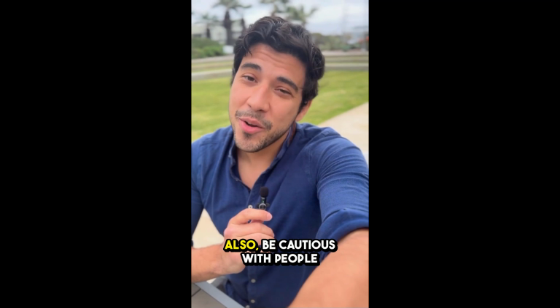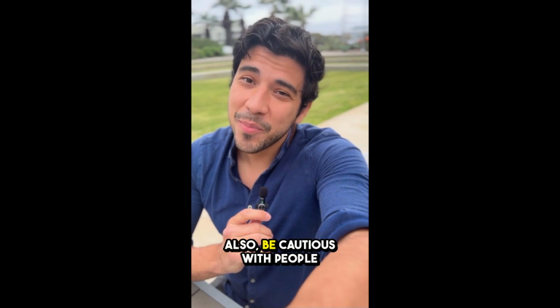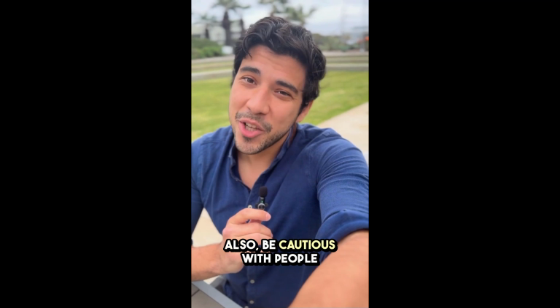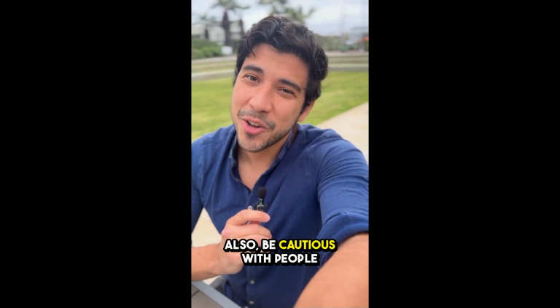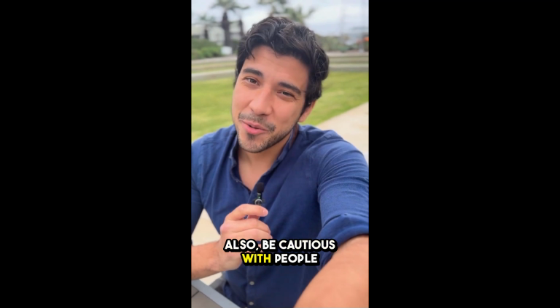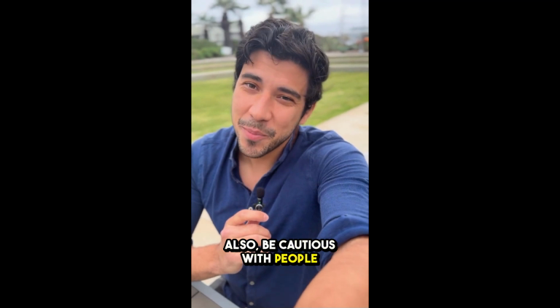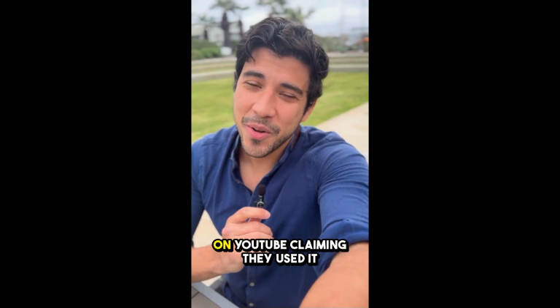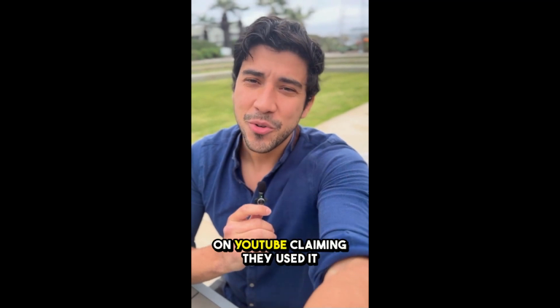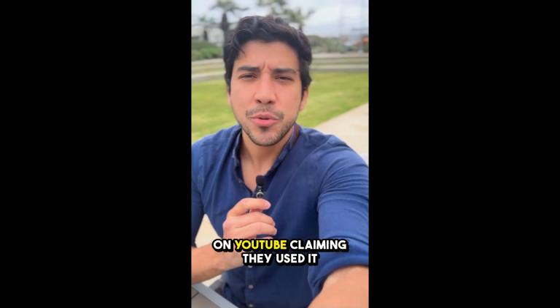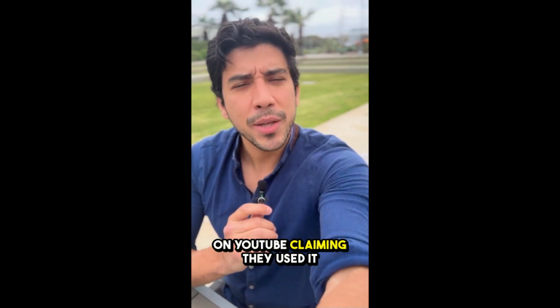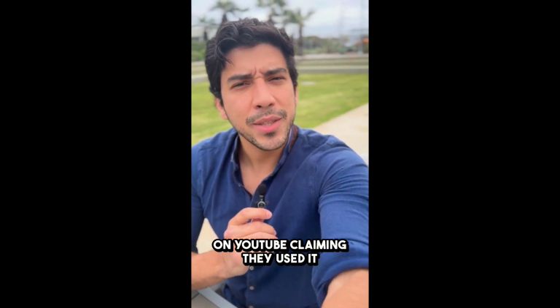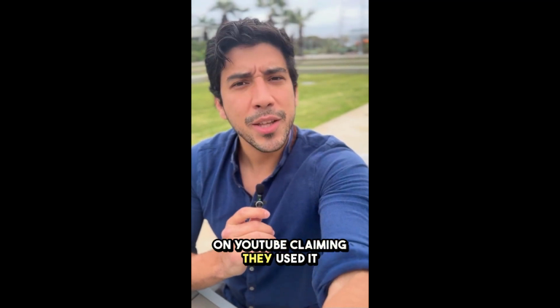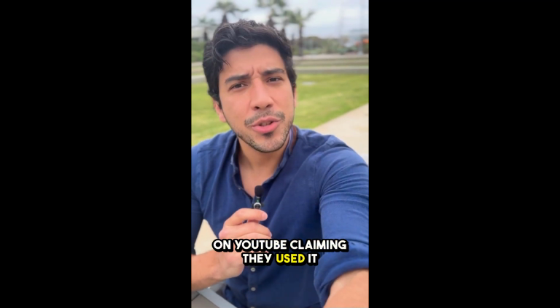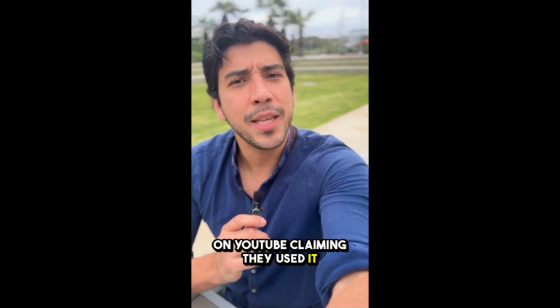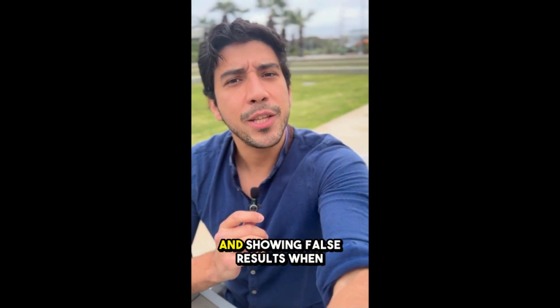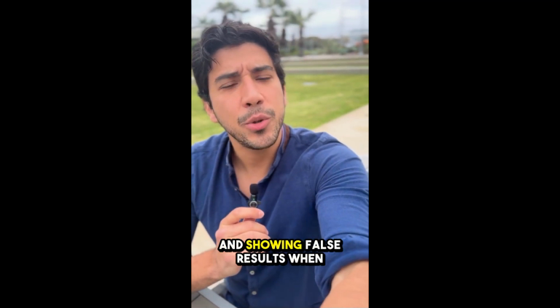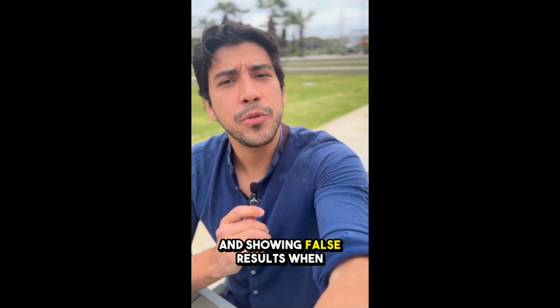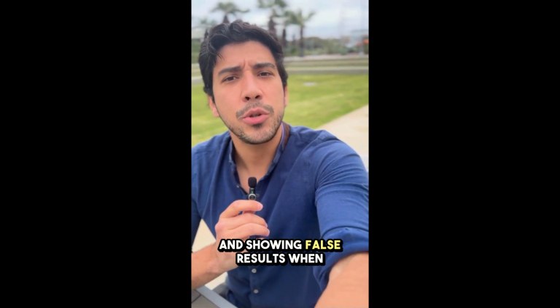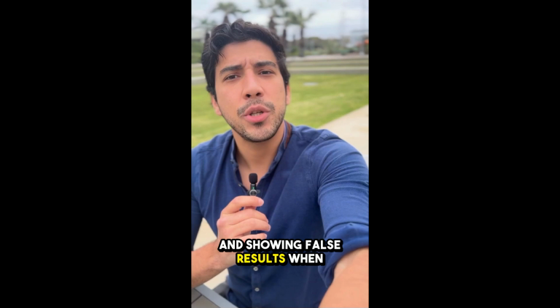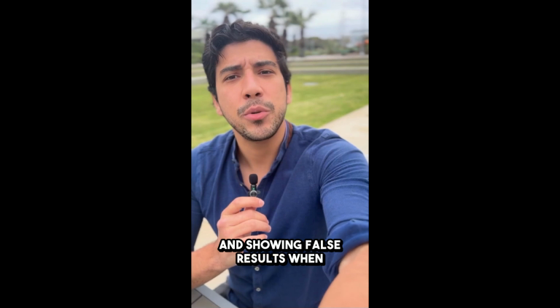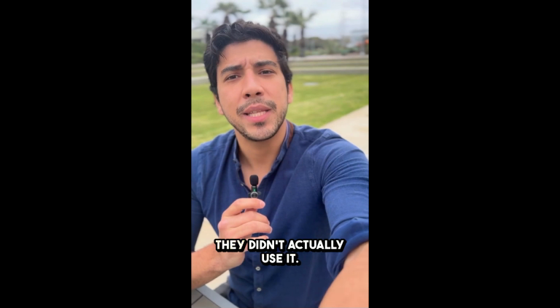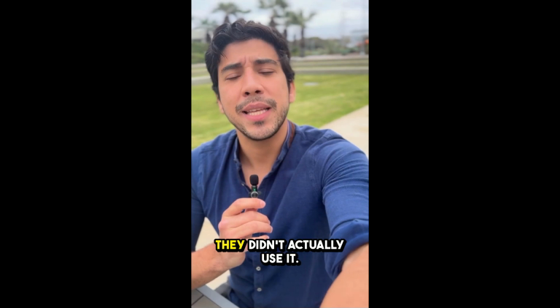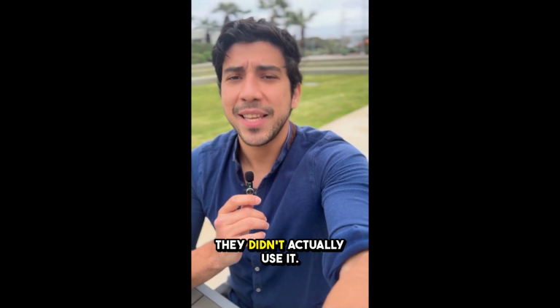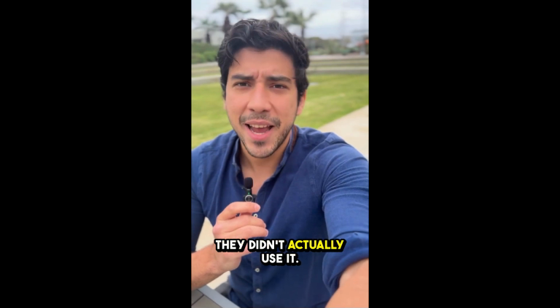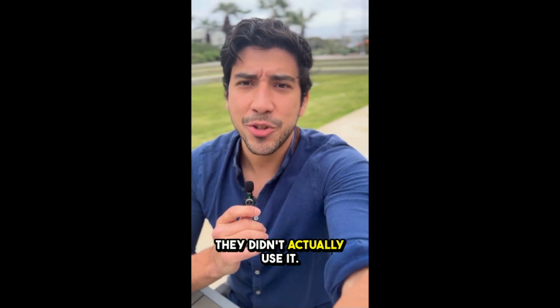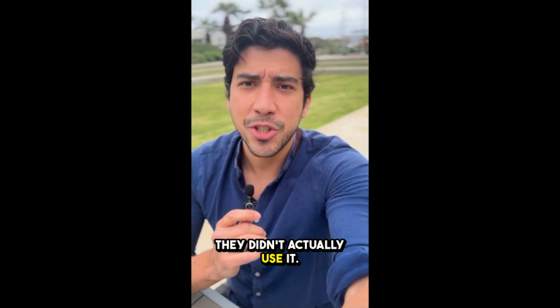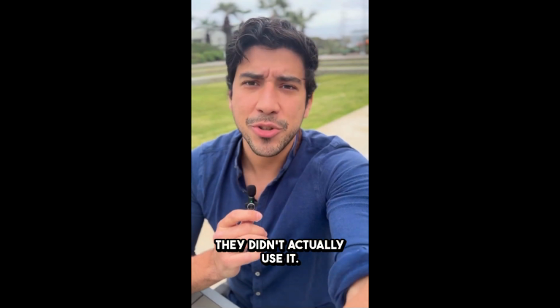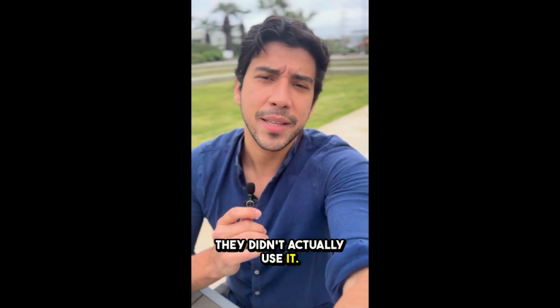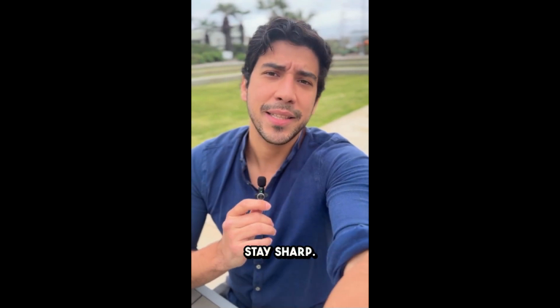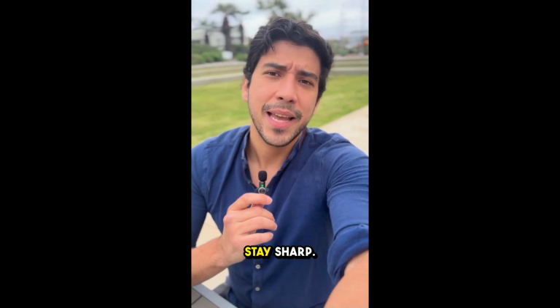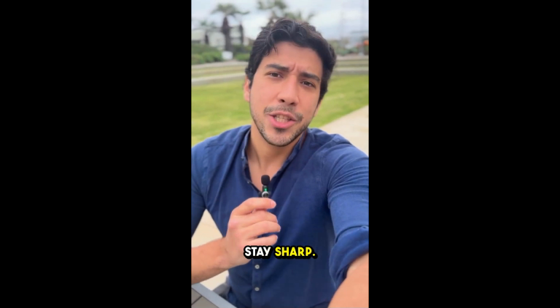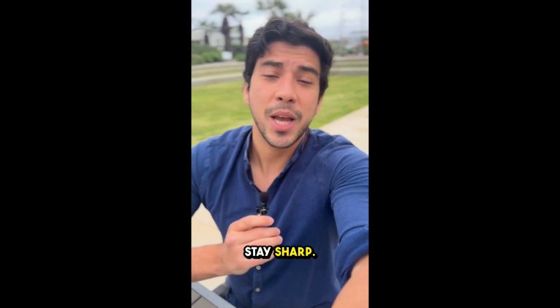Be cautious with people on YouTube claiming they used it and showing false results when they didn't actually use it. Stay sharp.